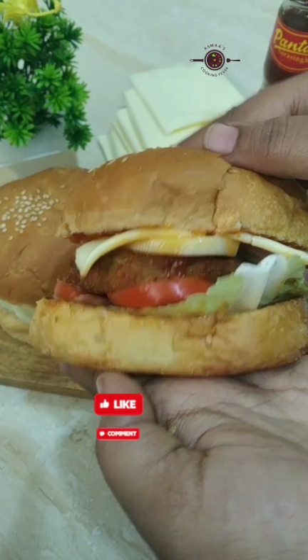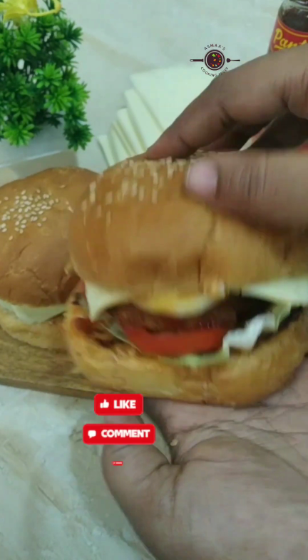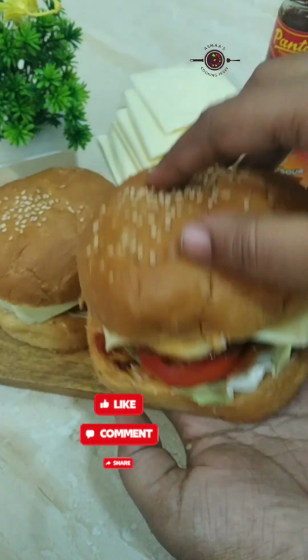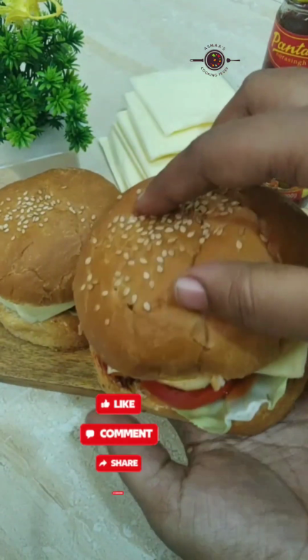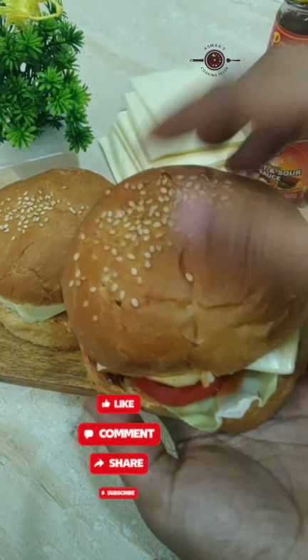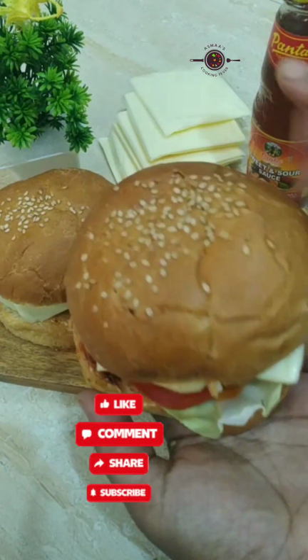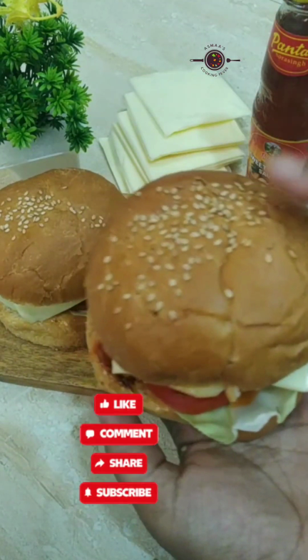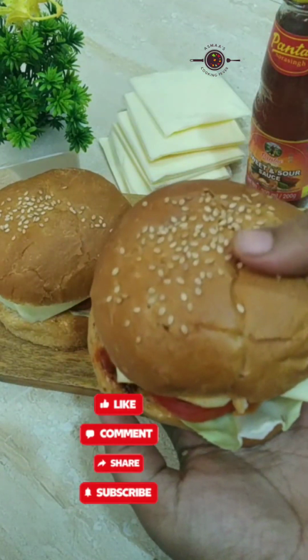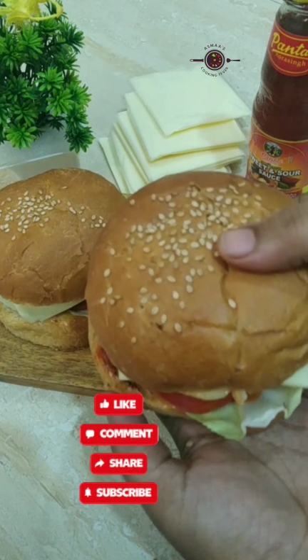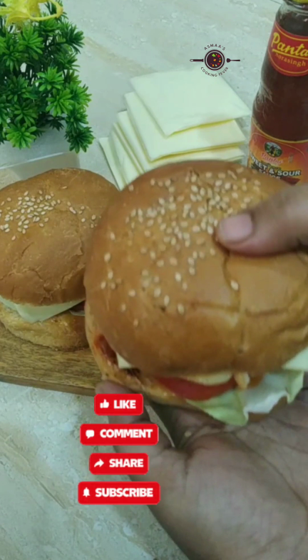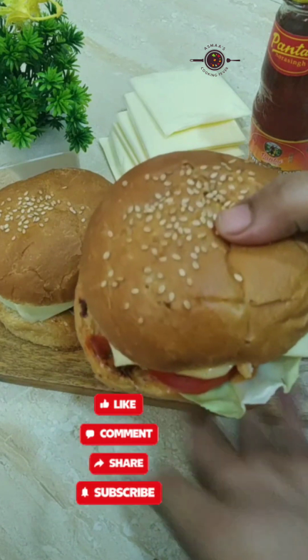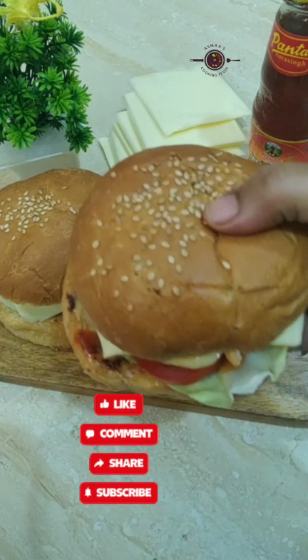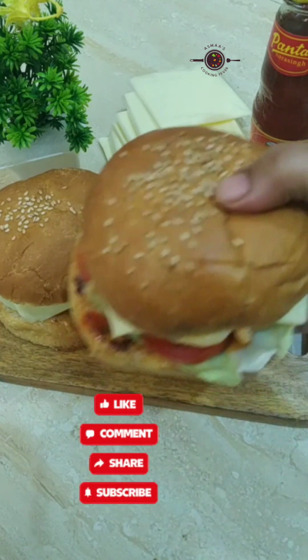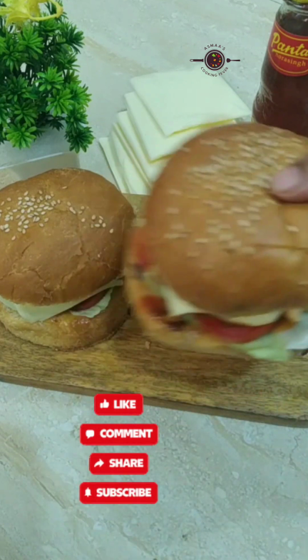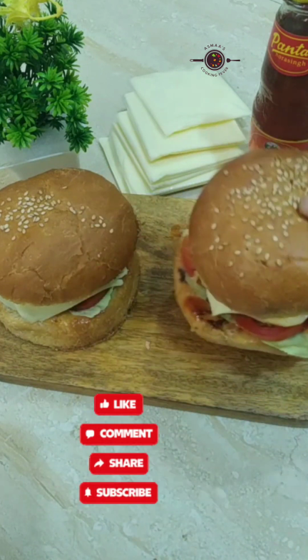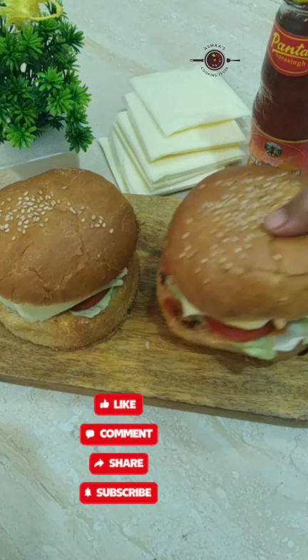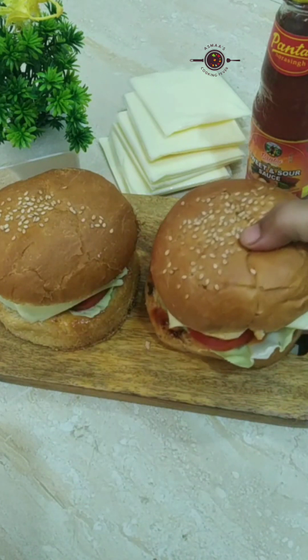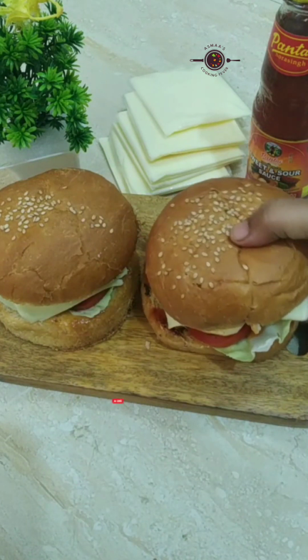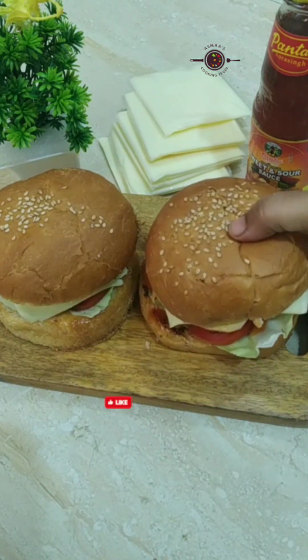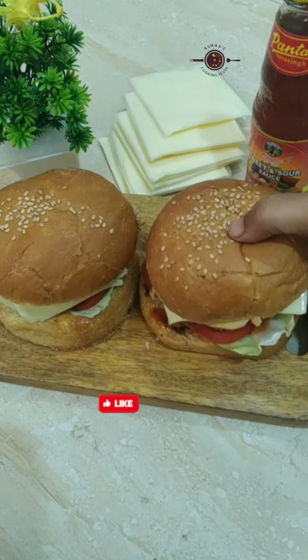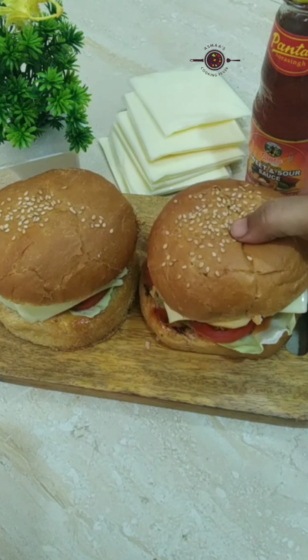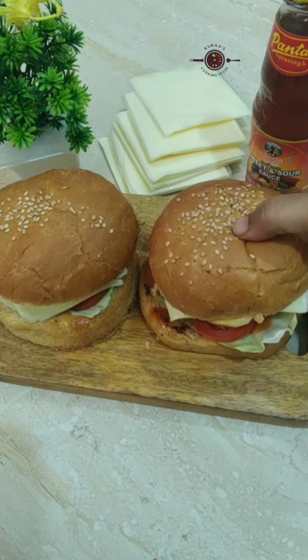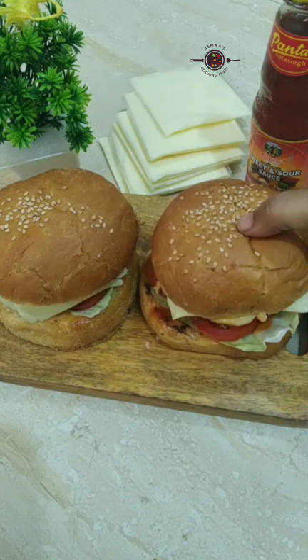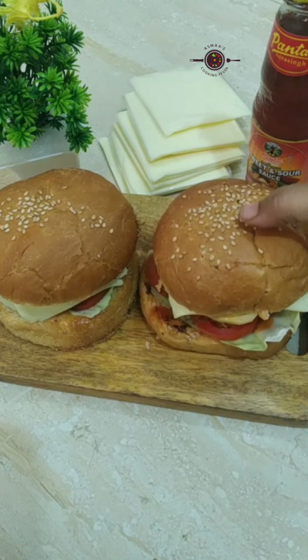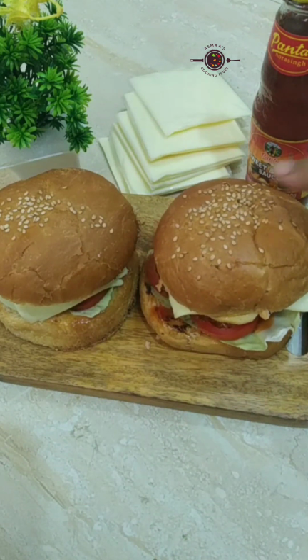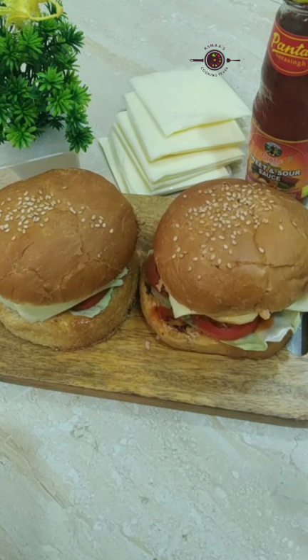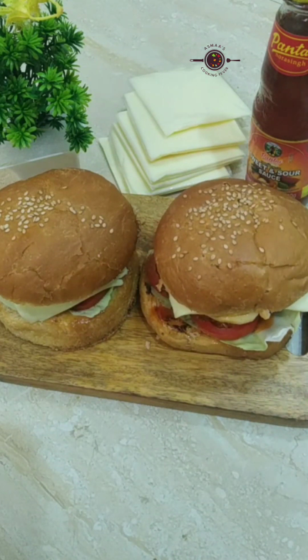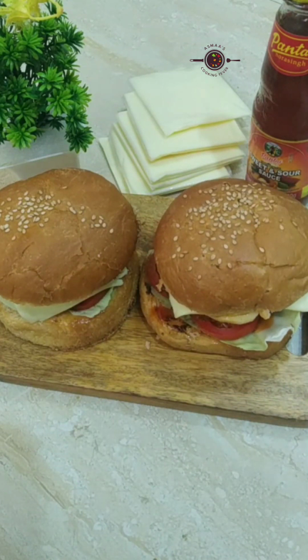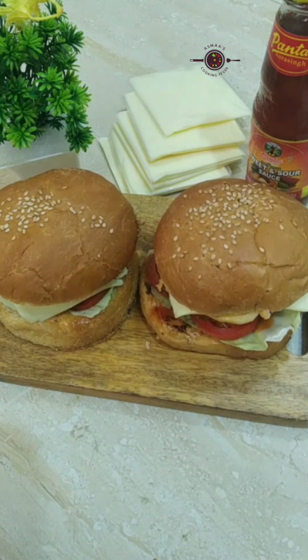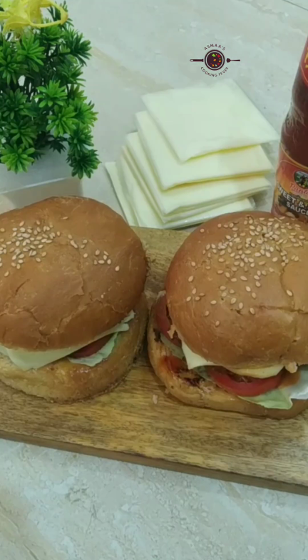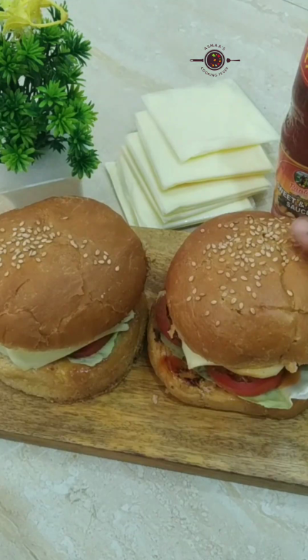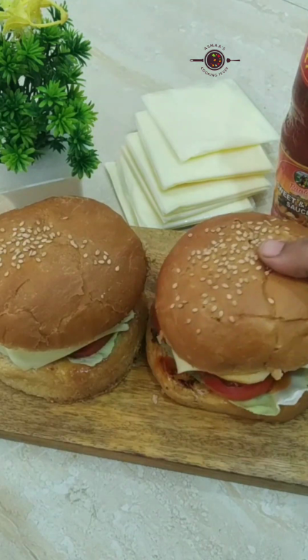Take care, Allah peace, and keep watching Asma's Cooking Fever. Thanks for watching, bye bye.